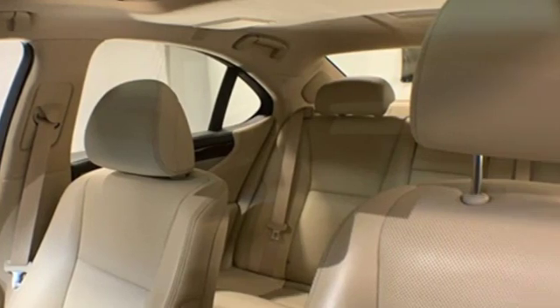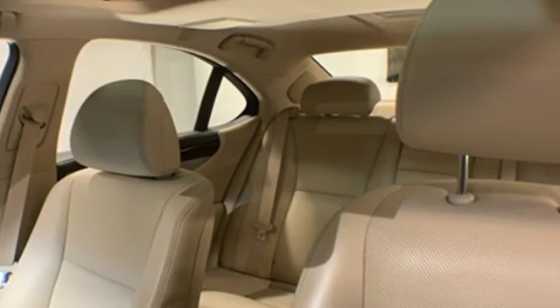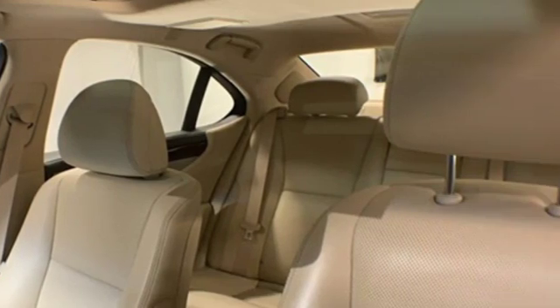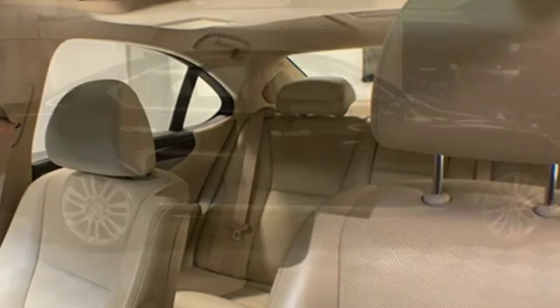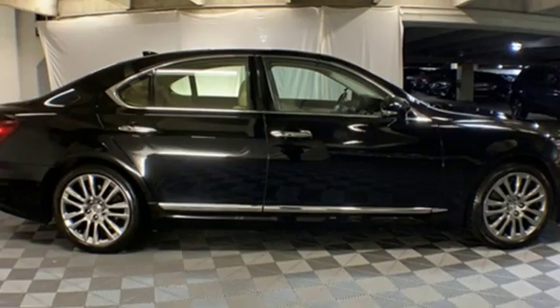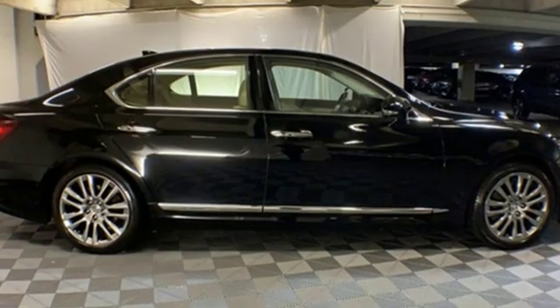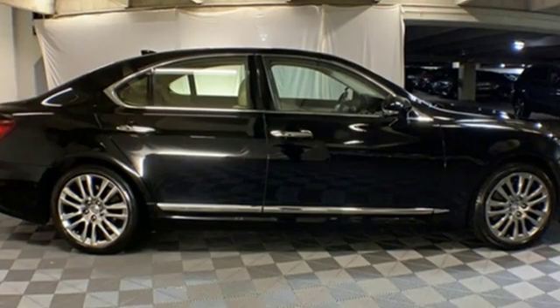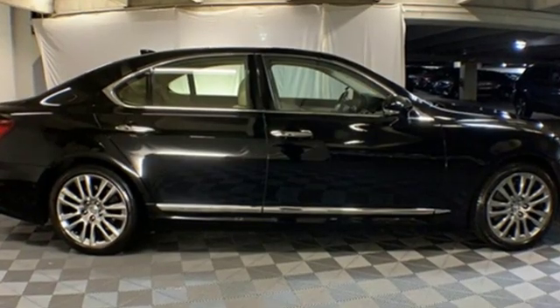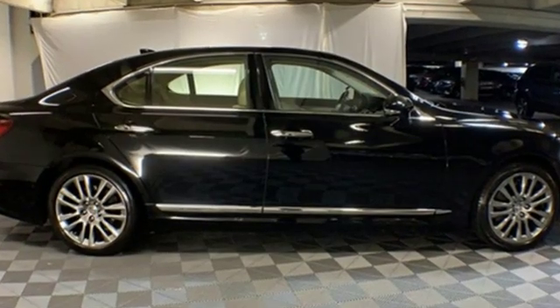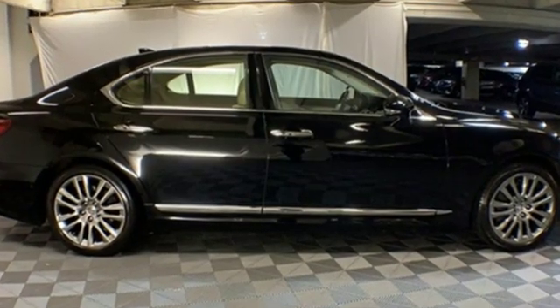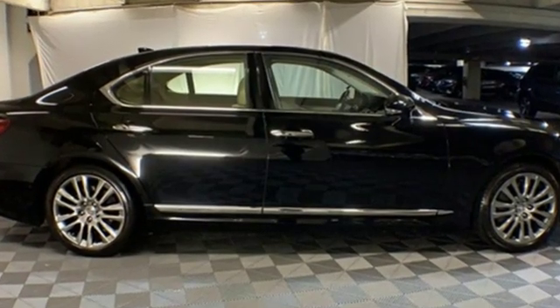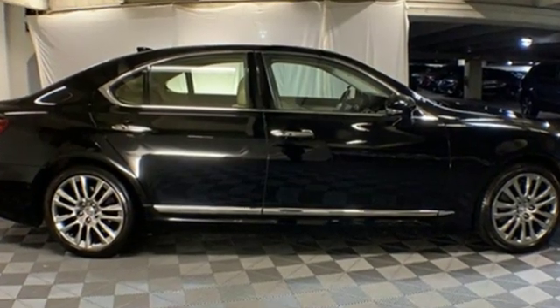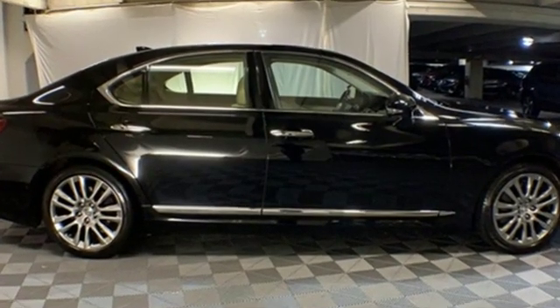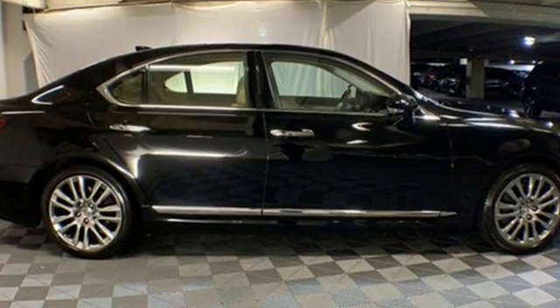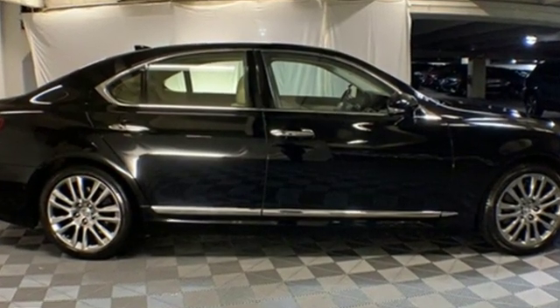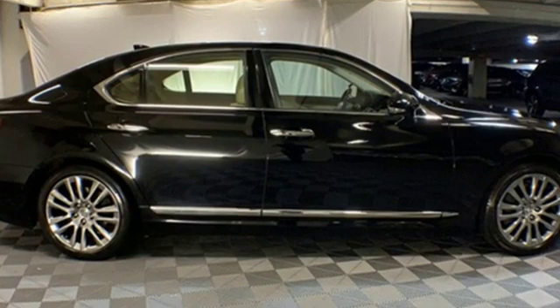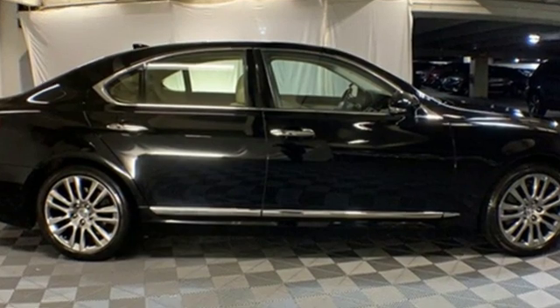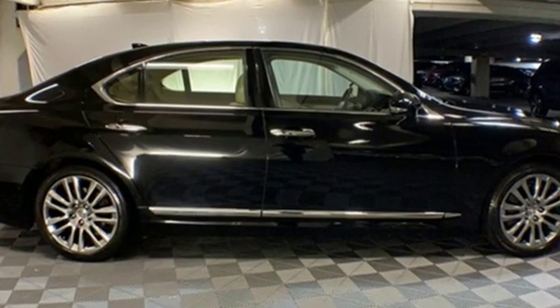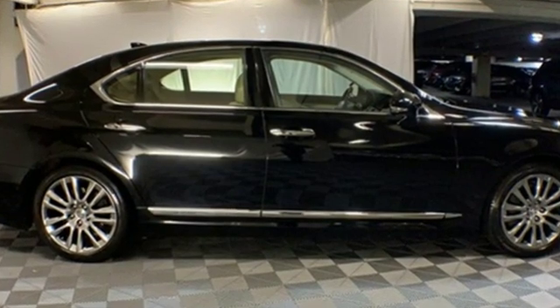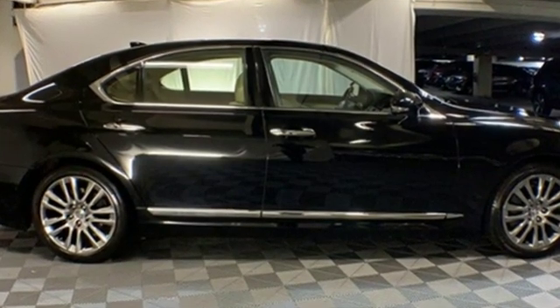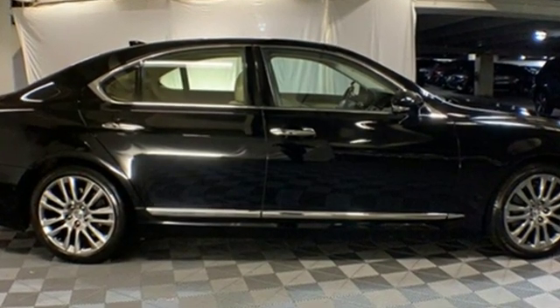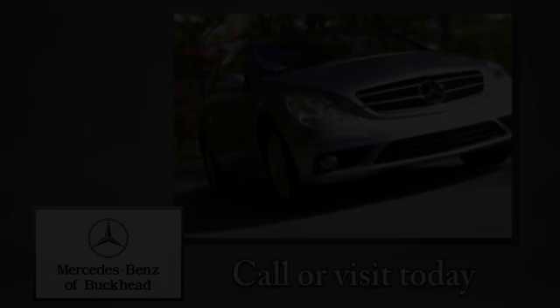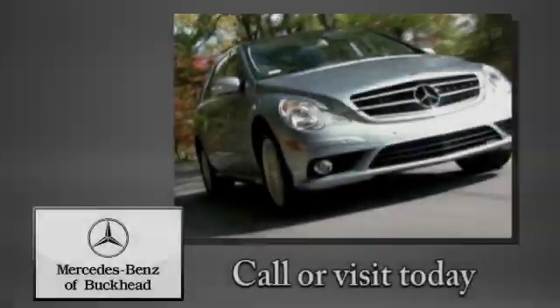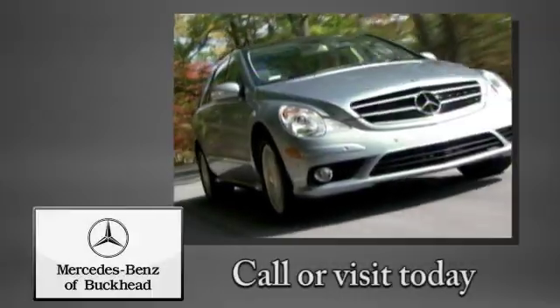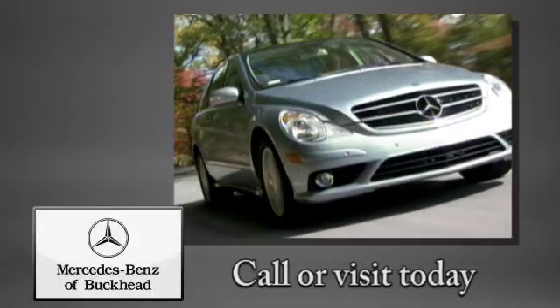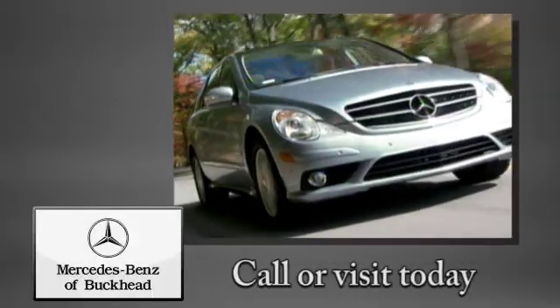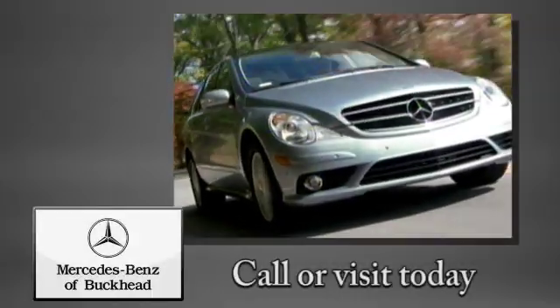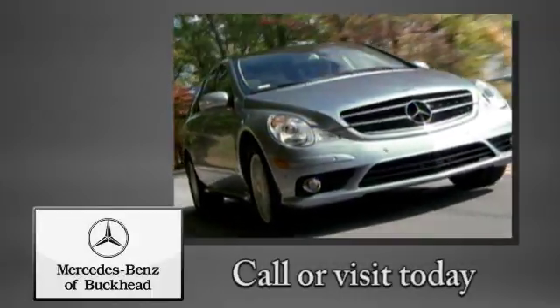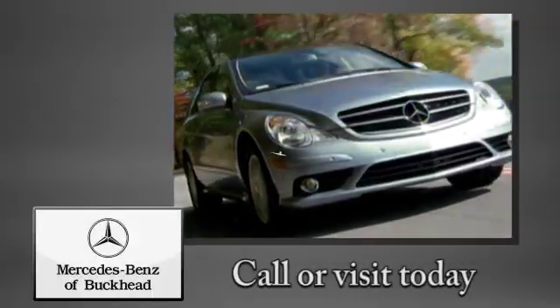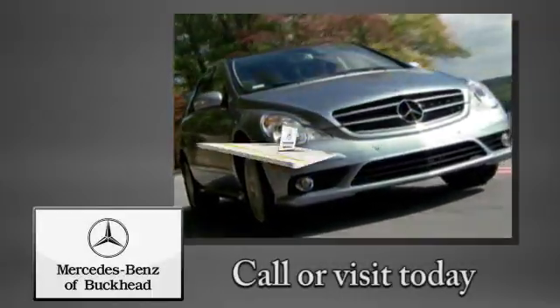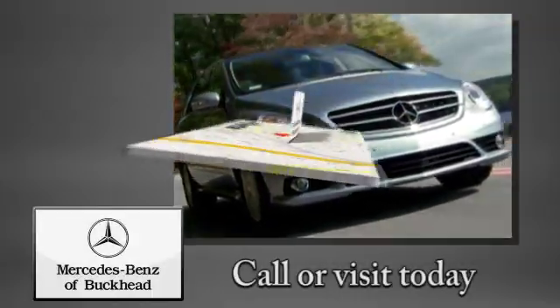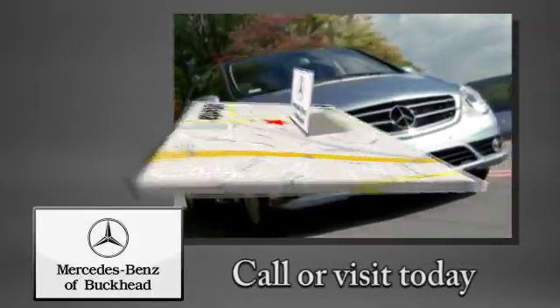Luxury awaits in every Lexus. Driving is believing. Test drive it today. Call or visit today.